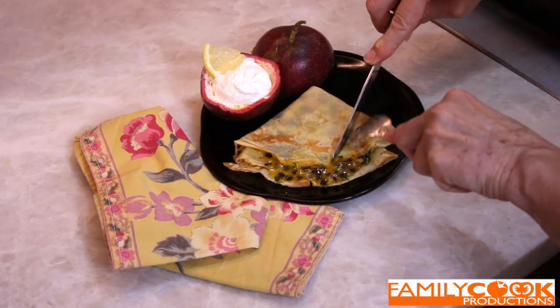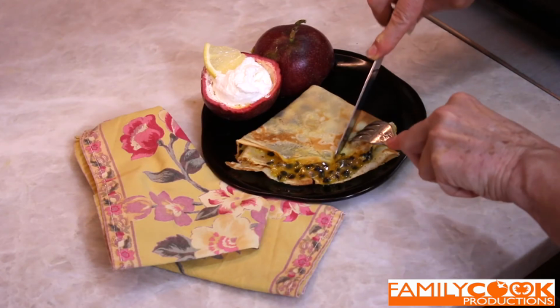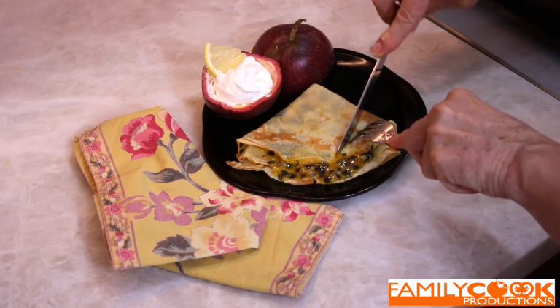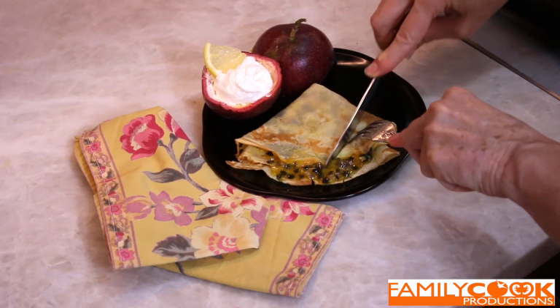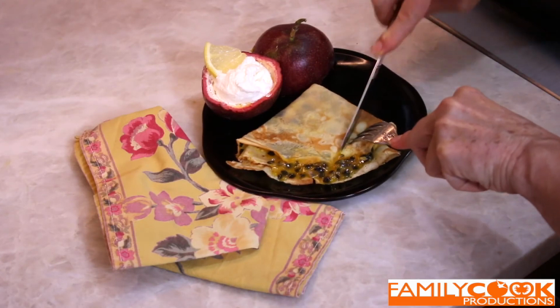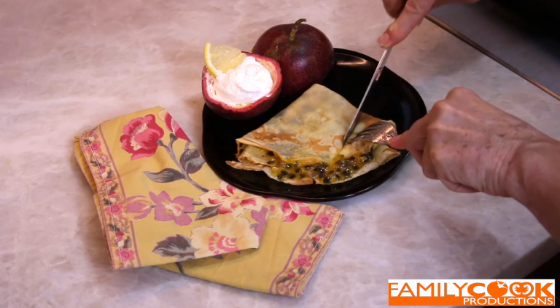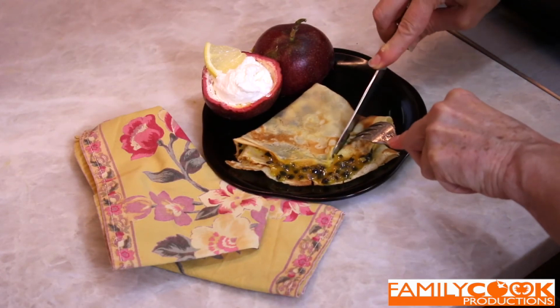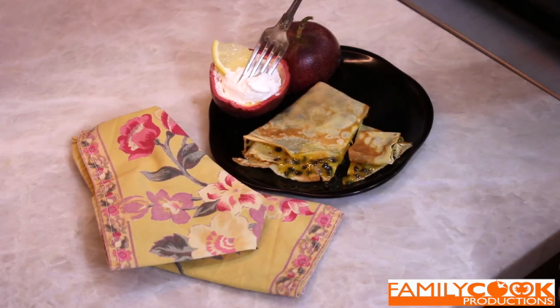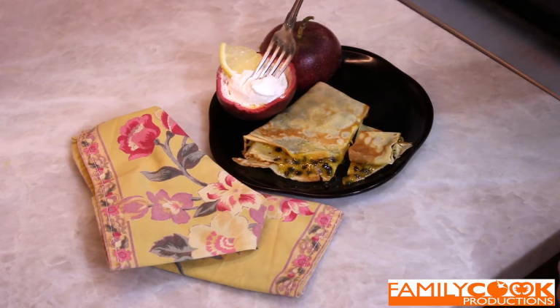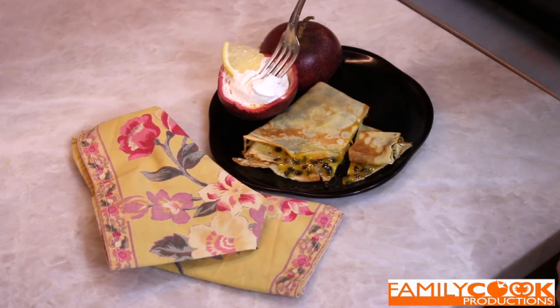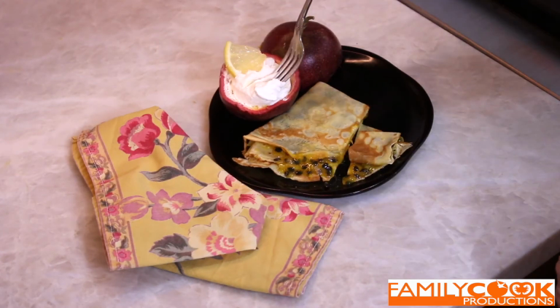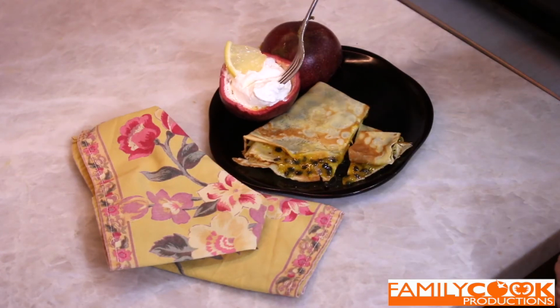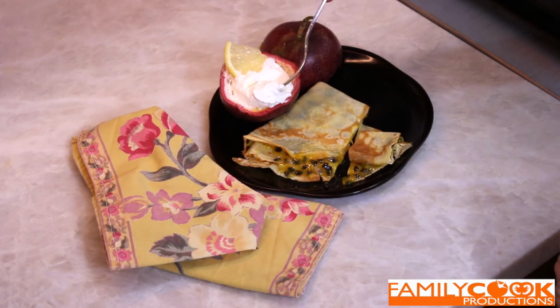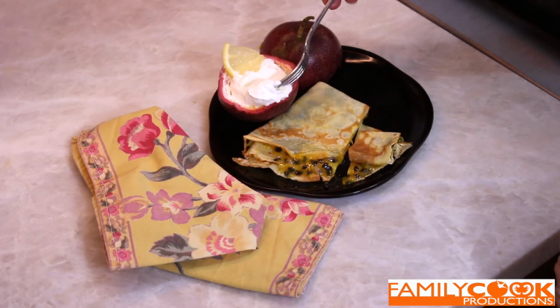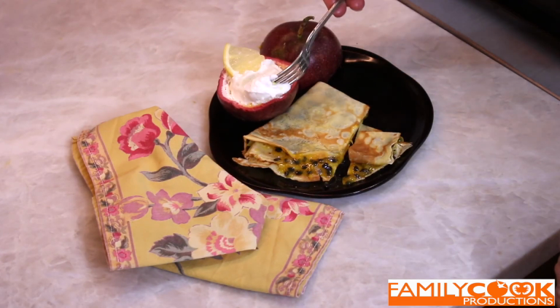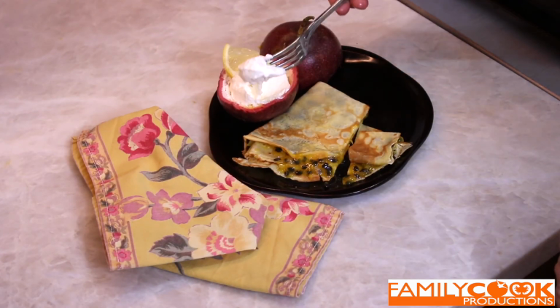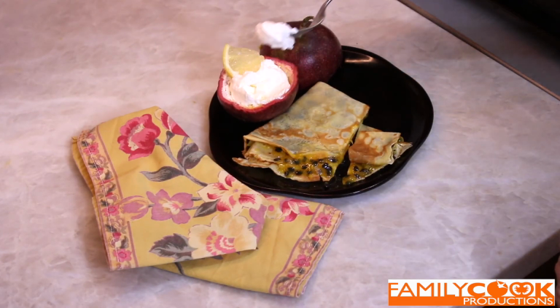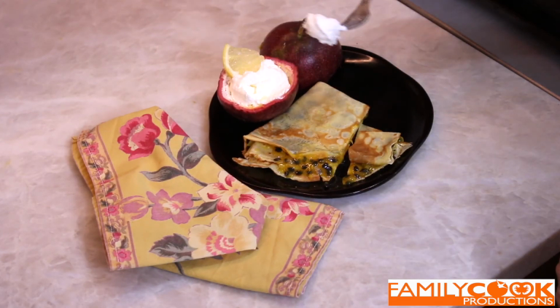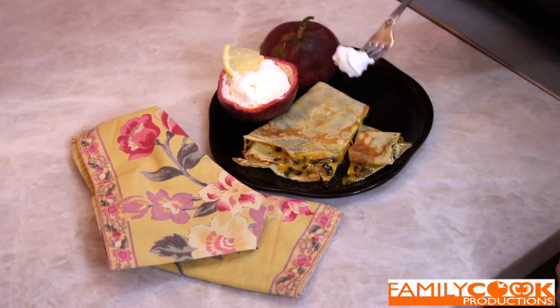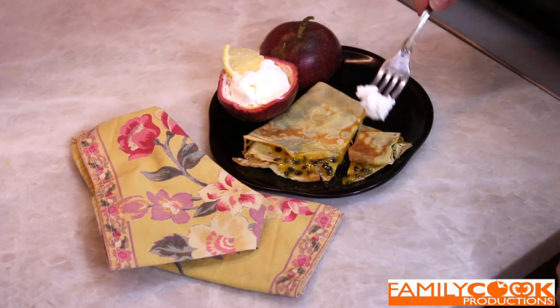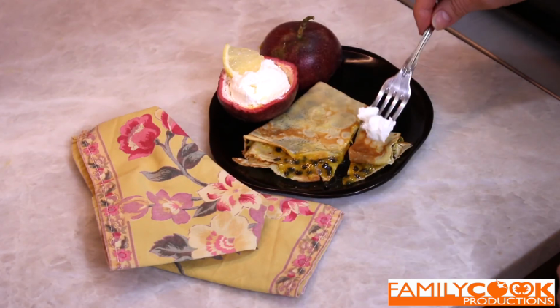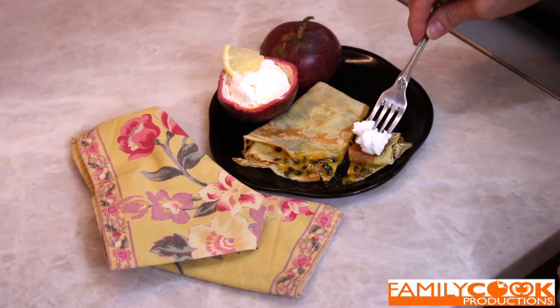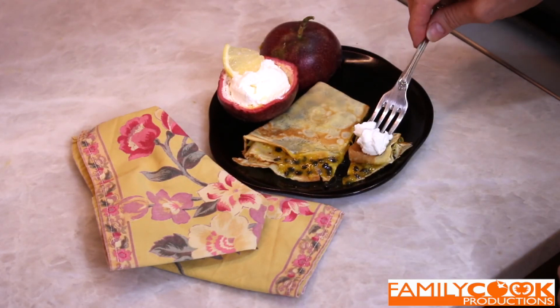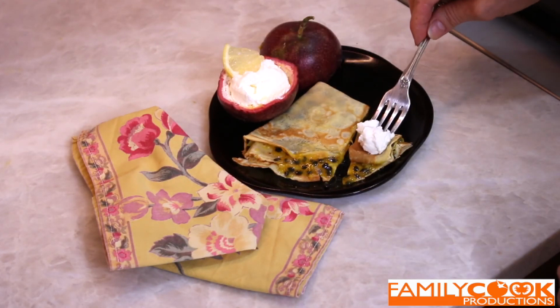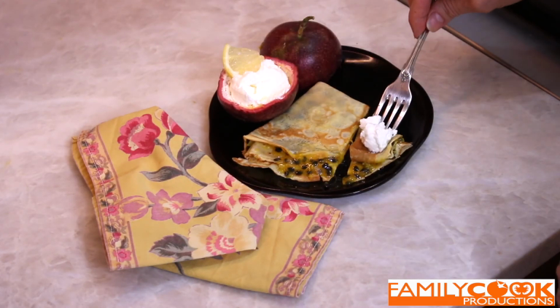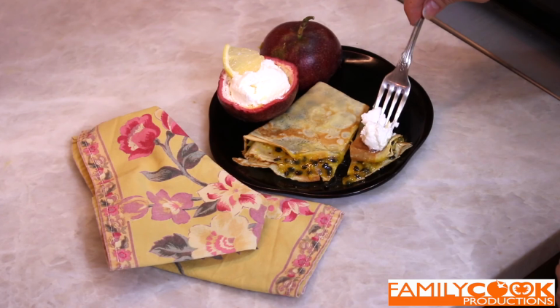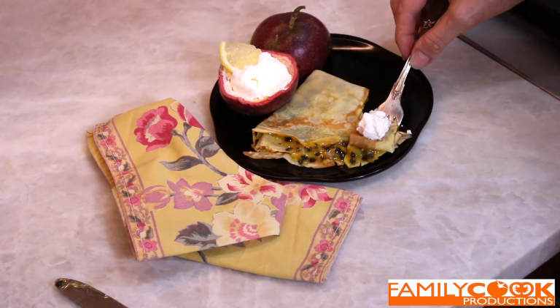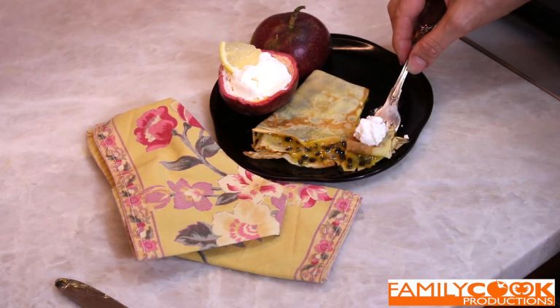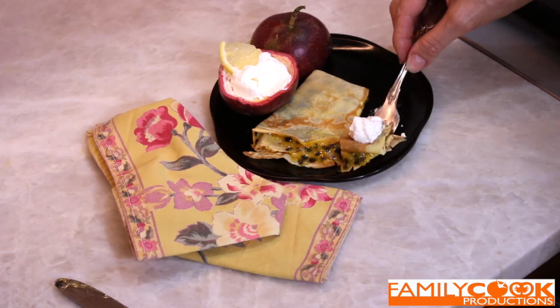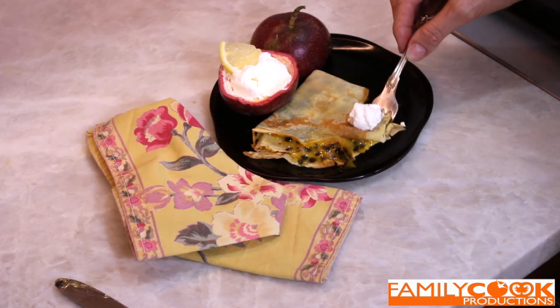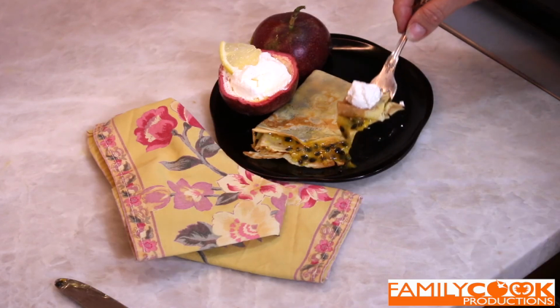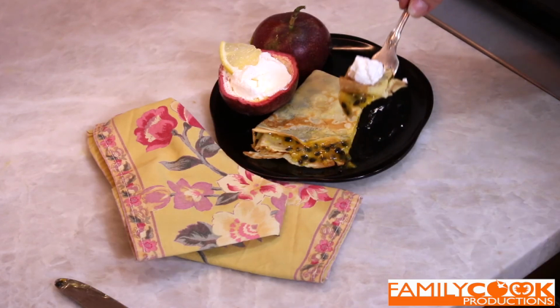When we cook, we take charge of our health. And that includes delicious desserts.